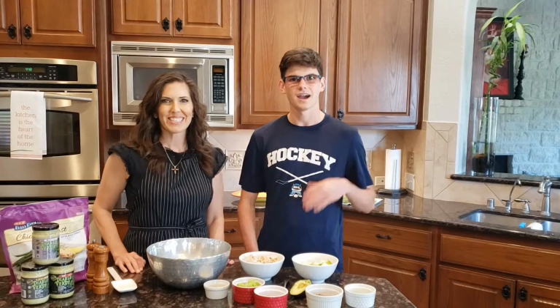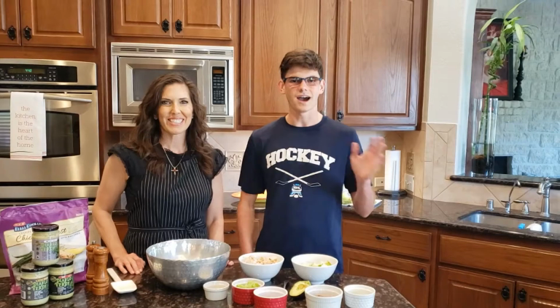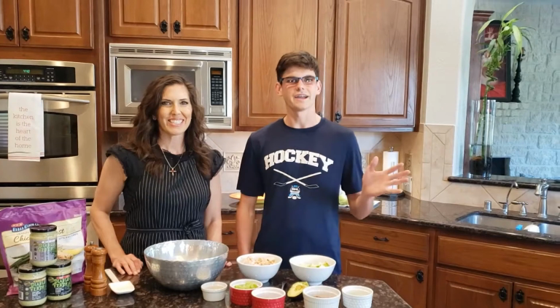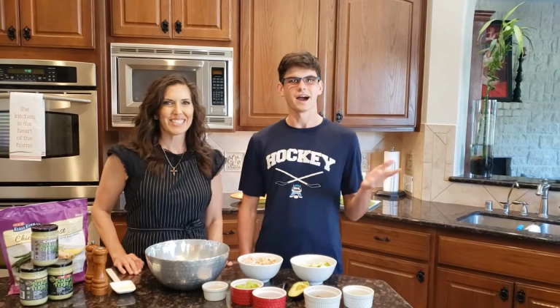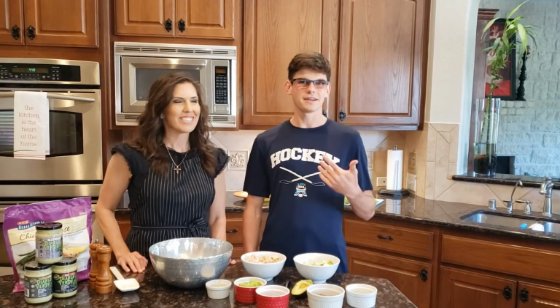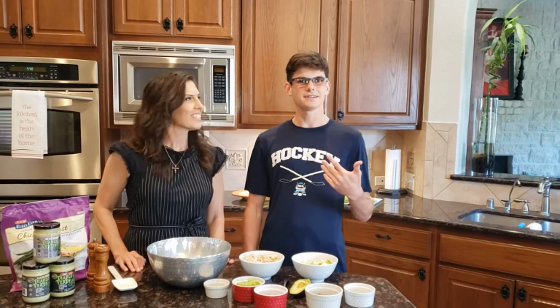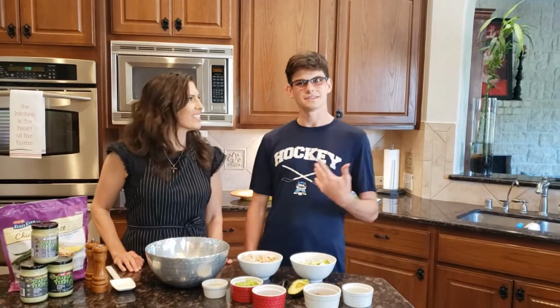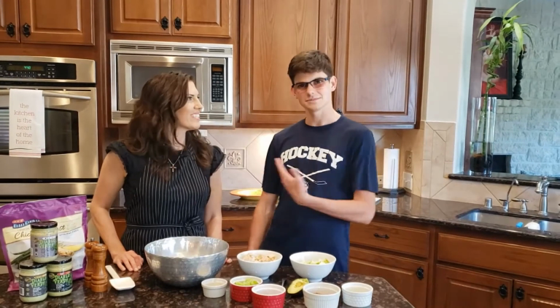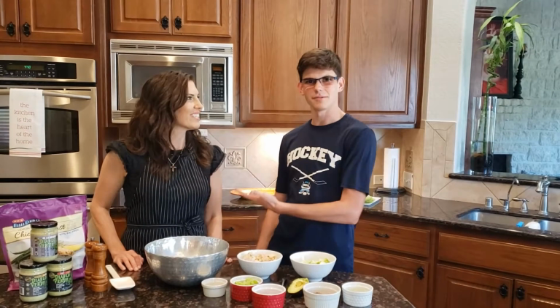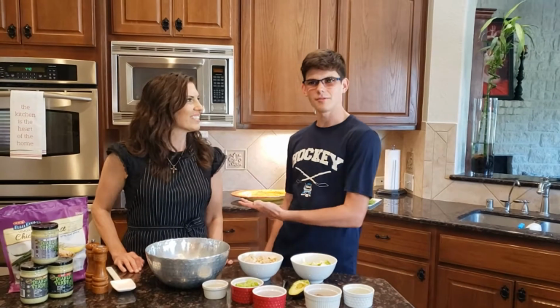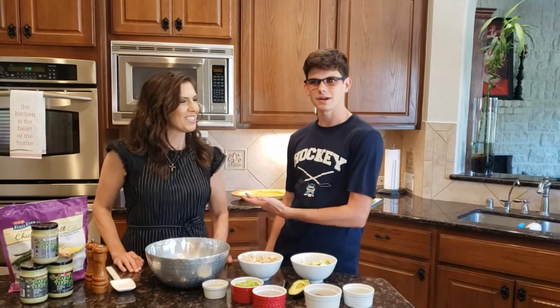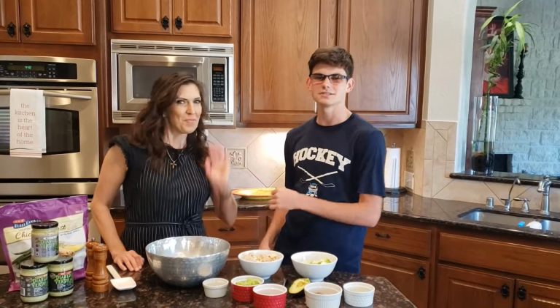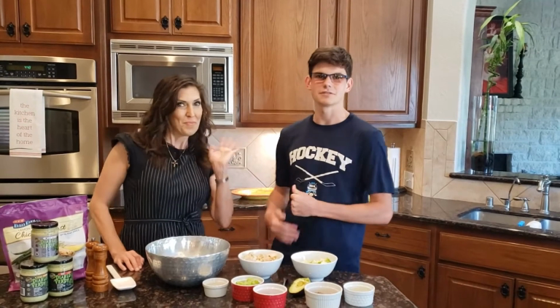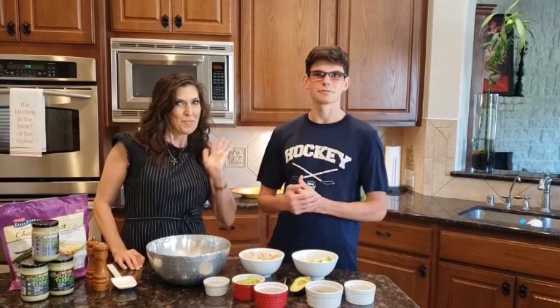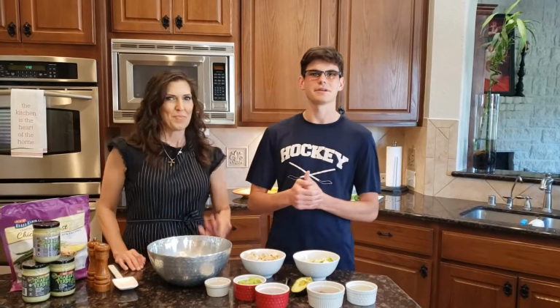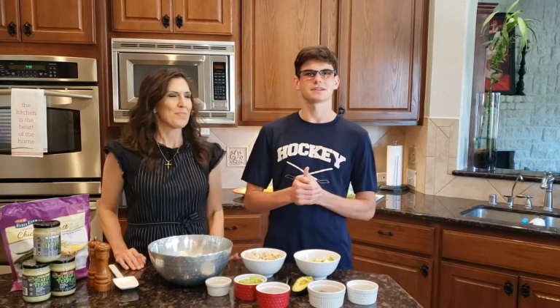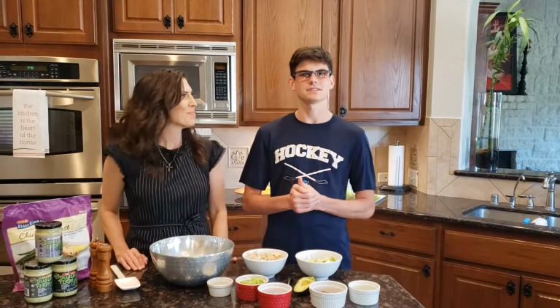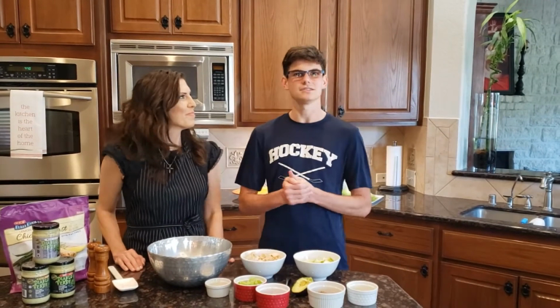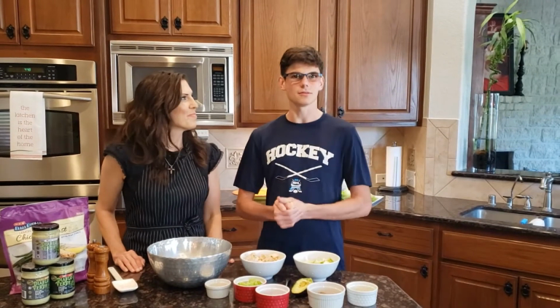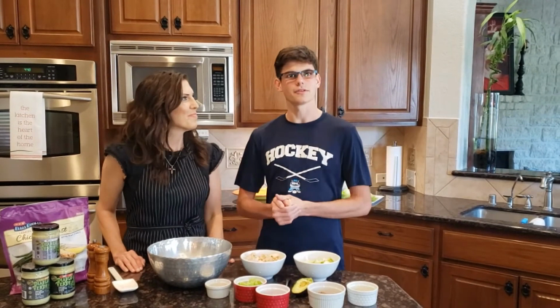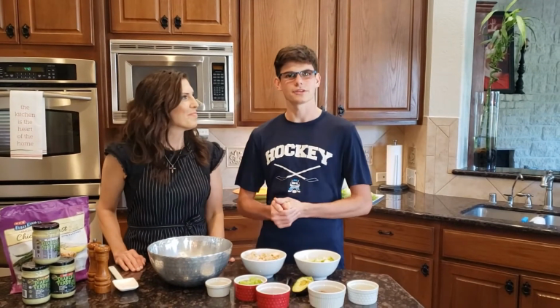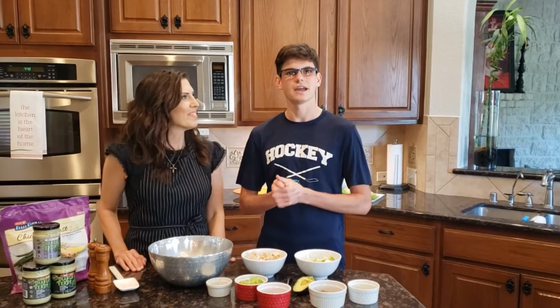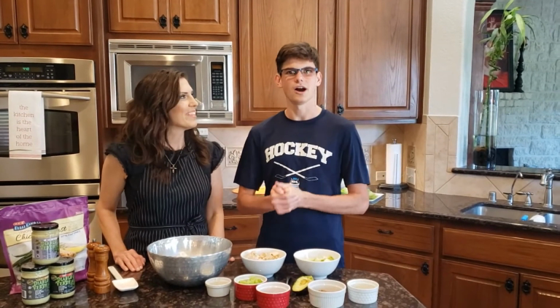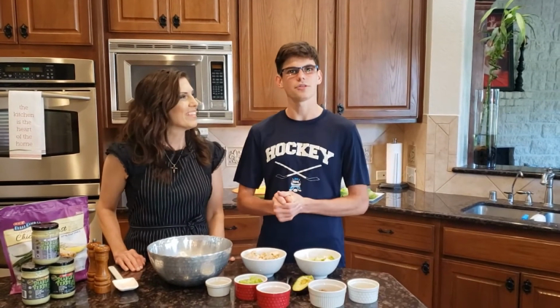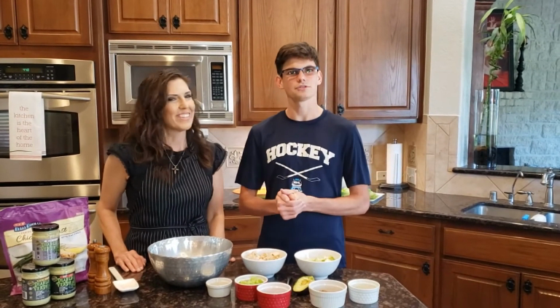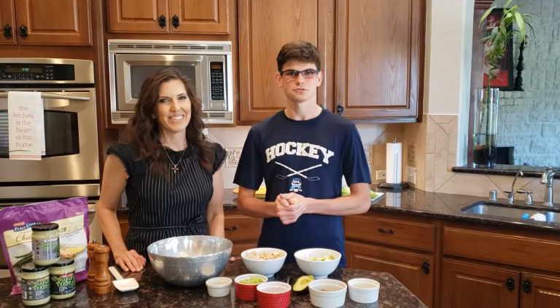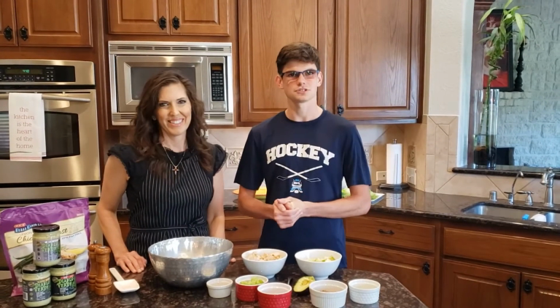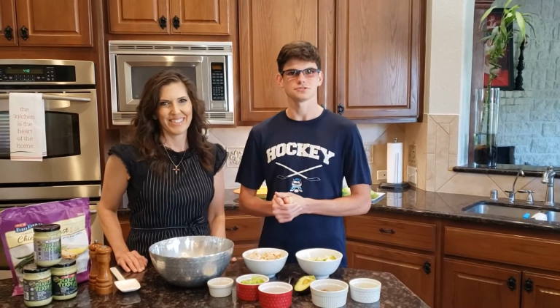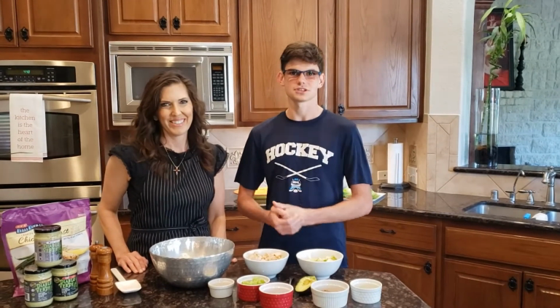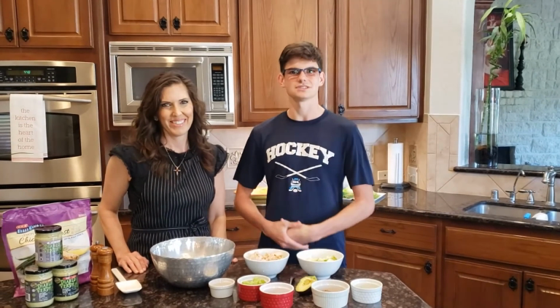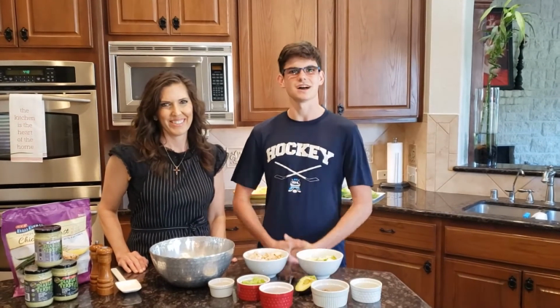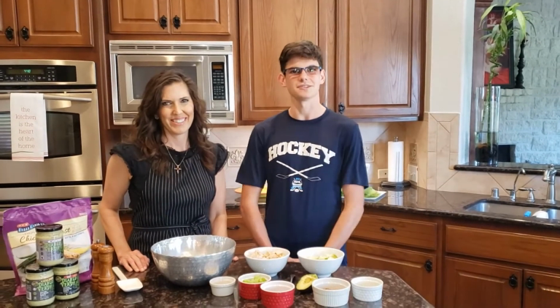Hi, I'm Aide, this is my mom, and today we're going to be making the Diablo Verde Healthy Traditional Chicken Salad.